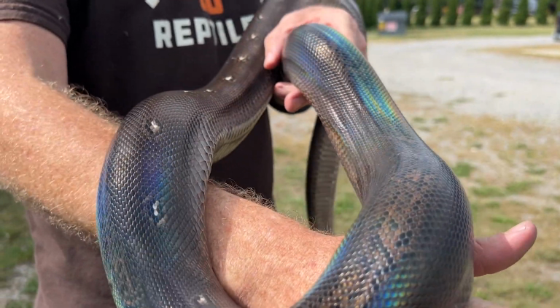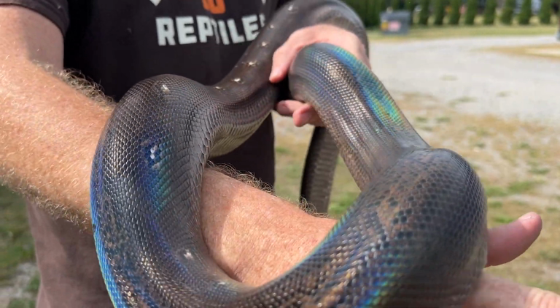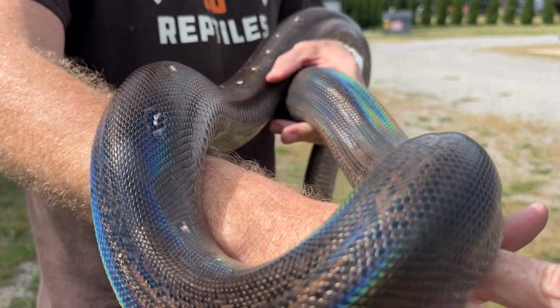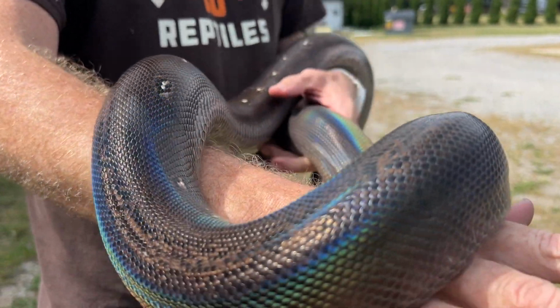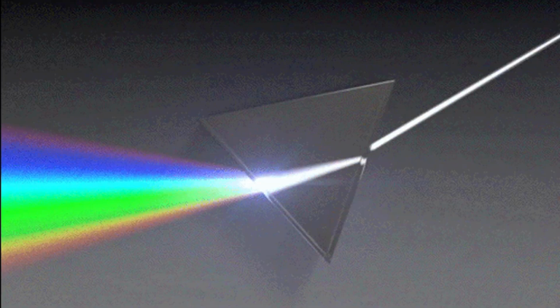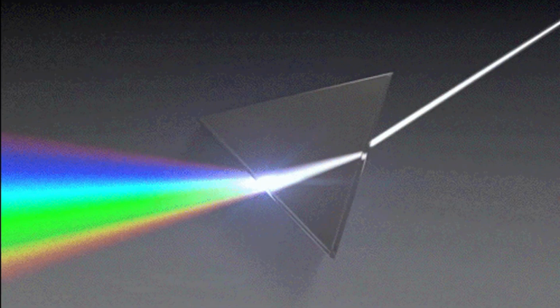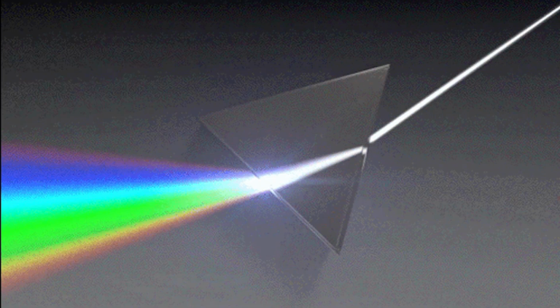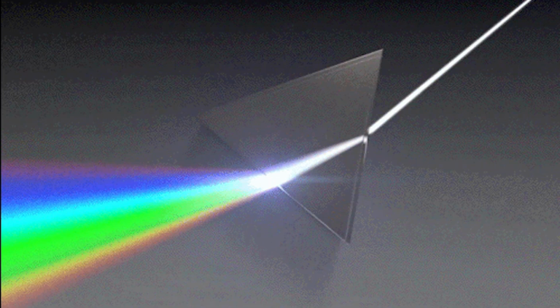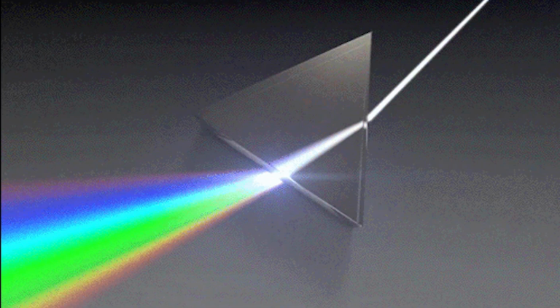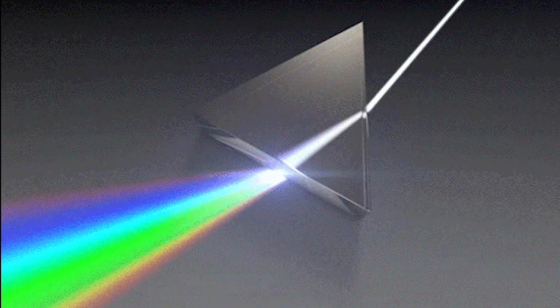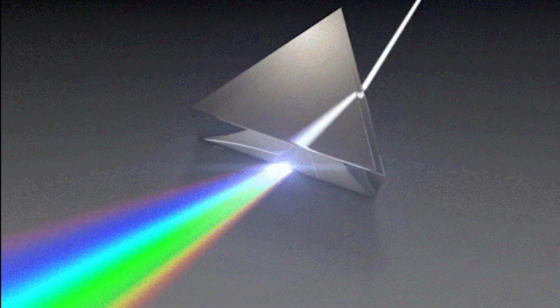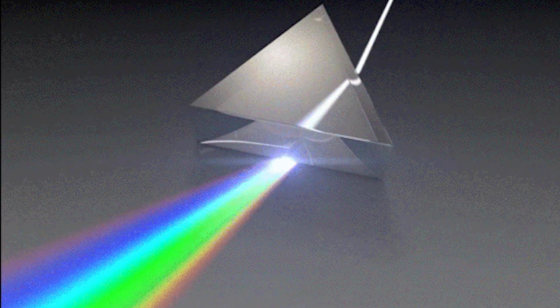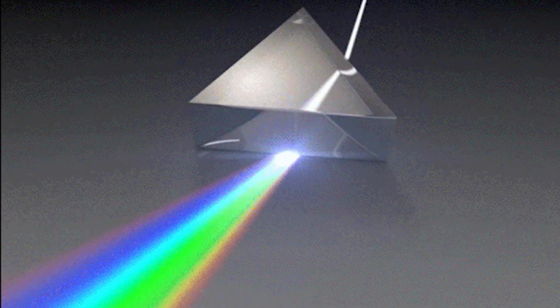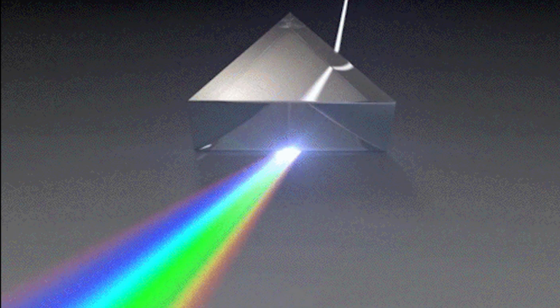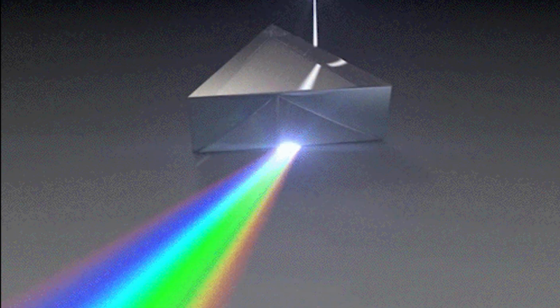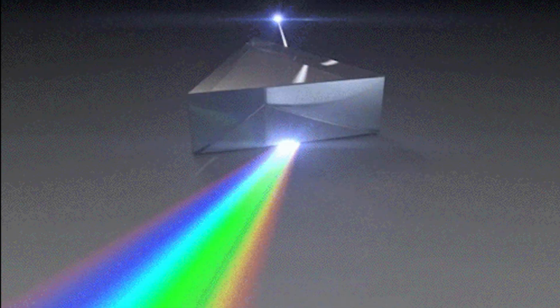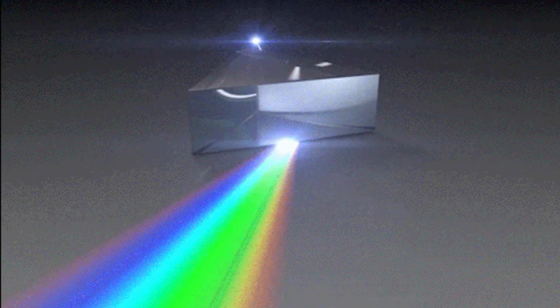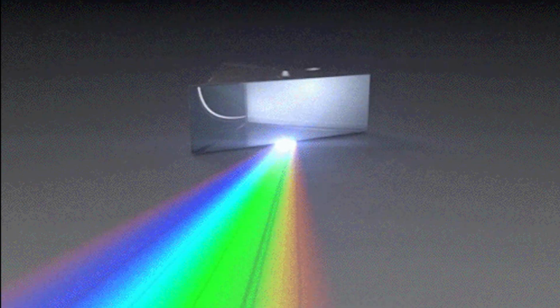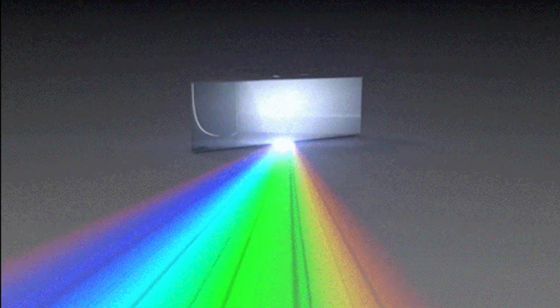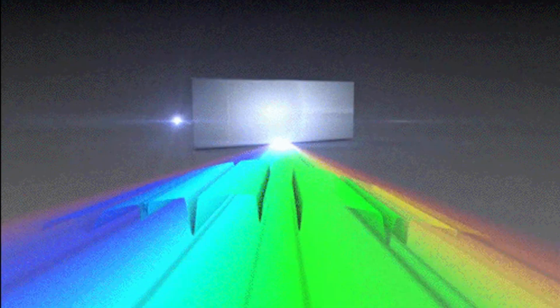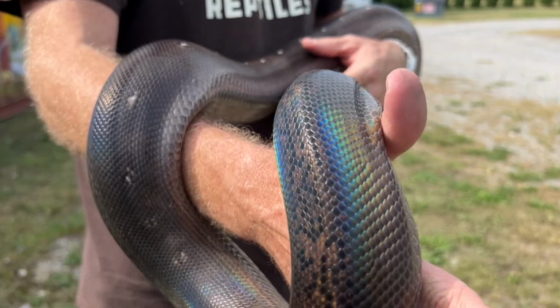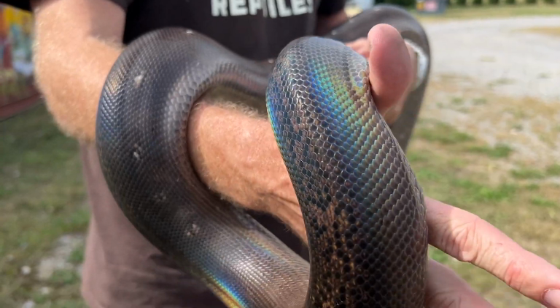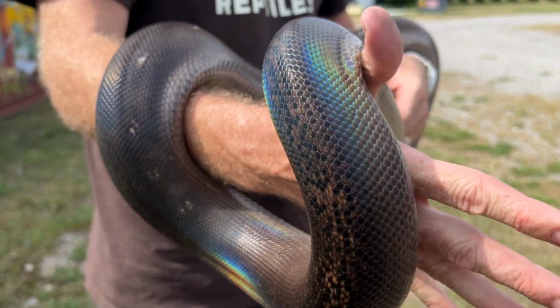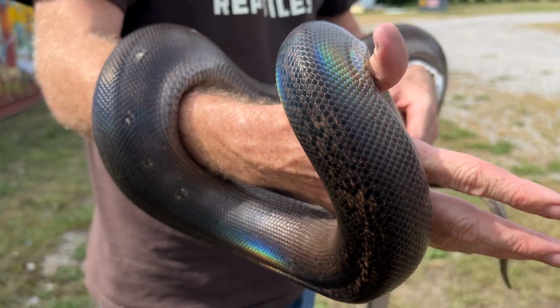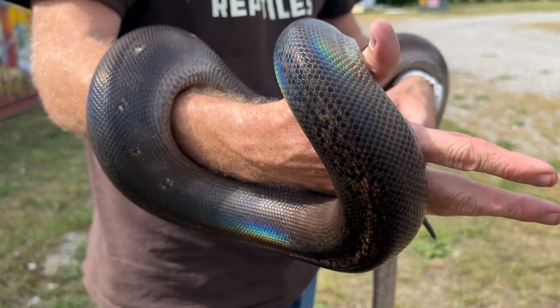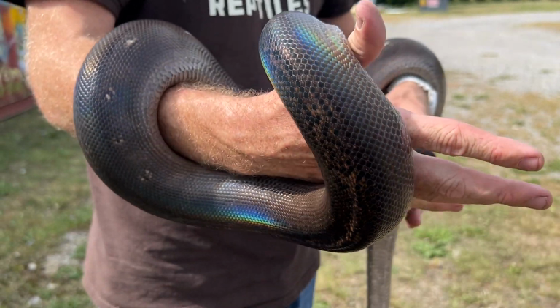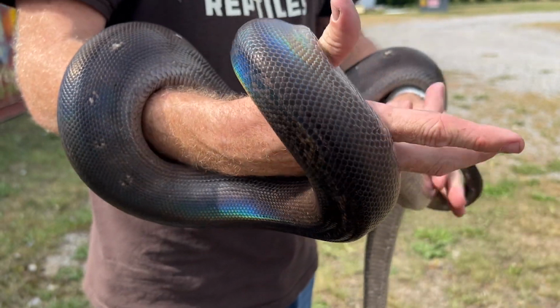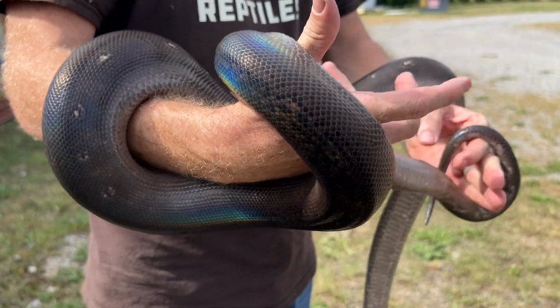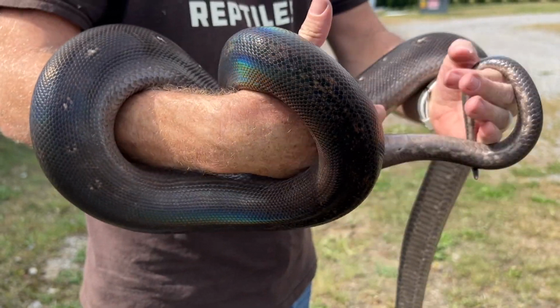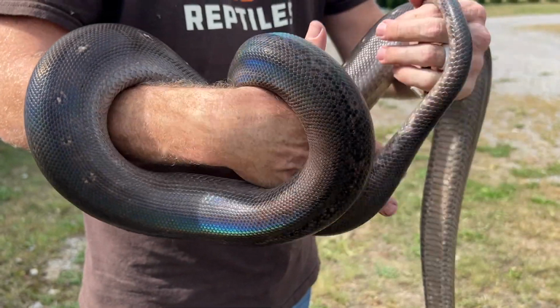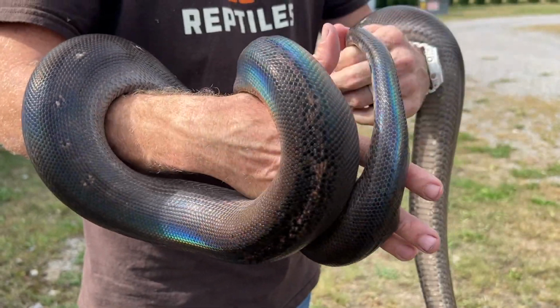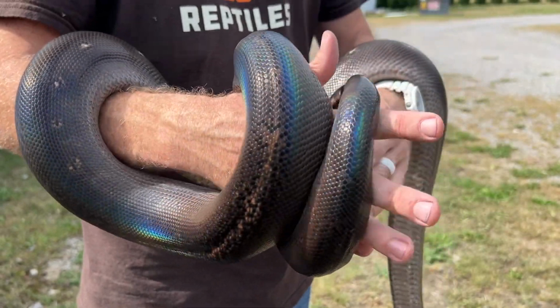This is why iridescence seems to shift and change as you look at it from different angles. Think of it as an ever-changing prism. The end result? This awesome rainbow effect.